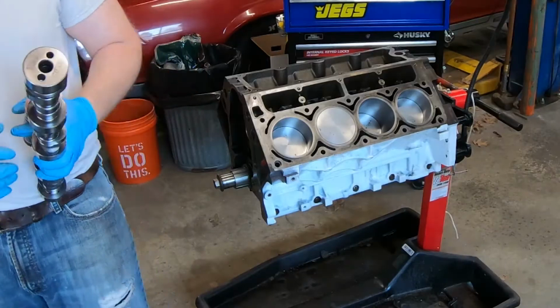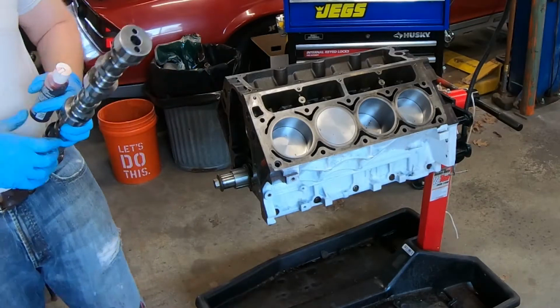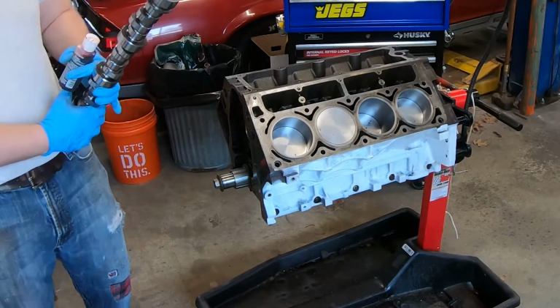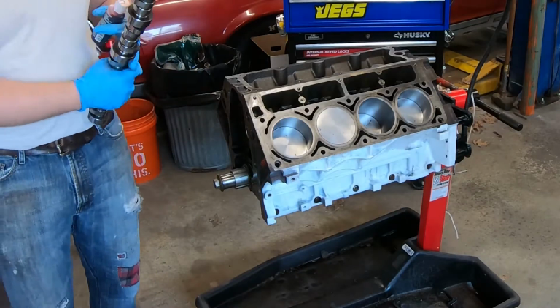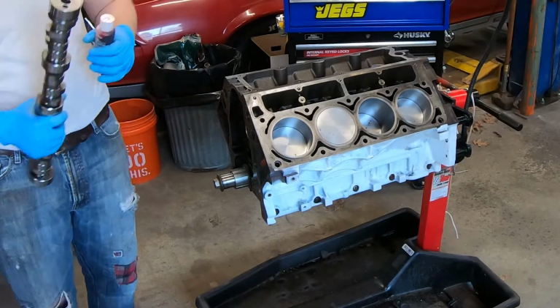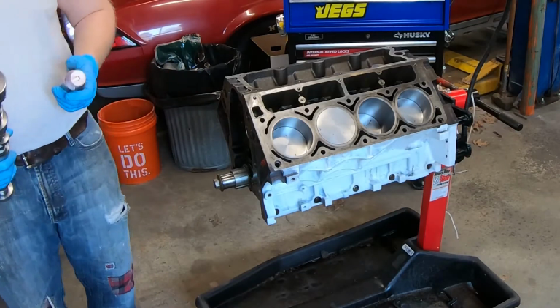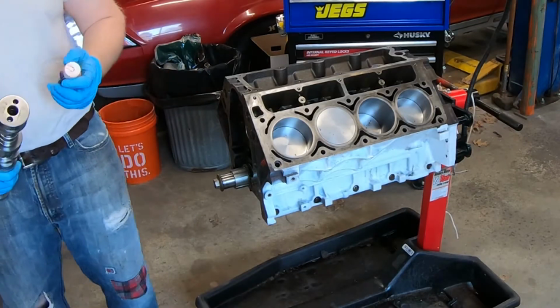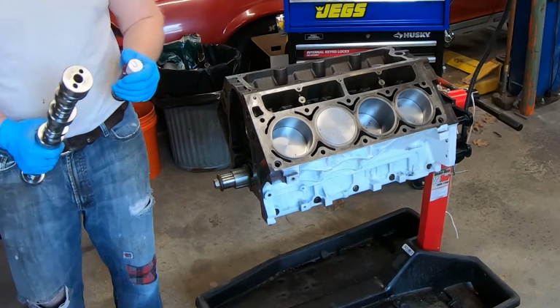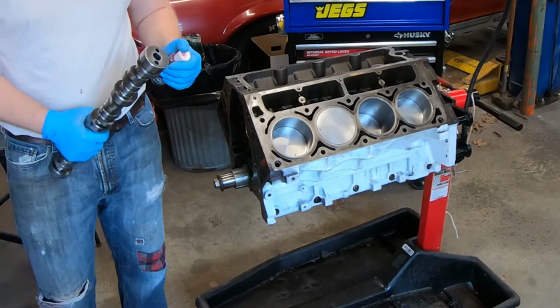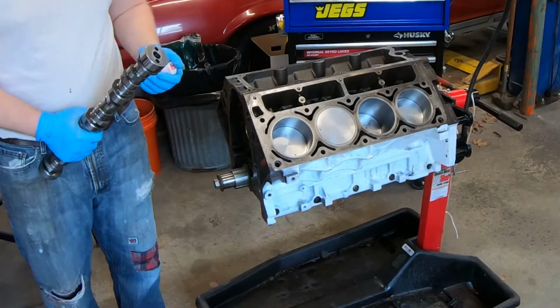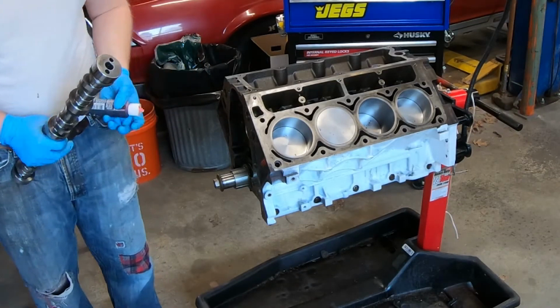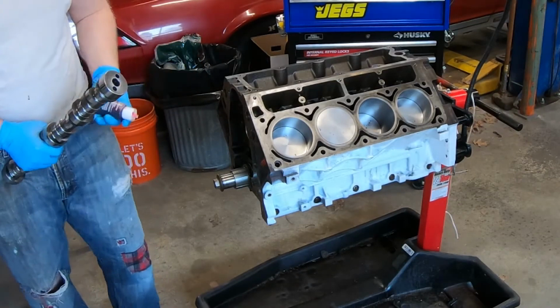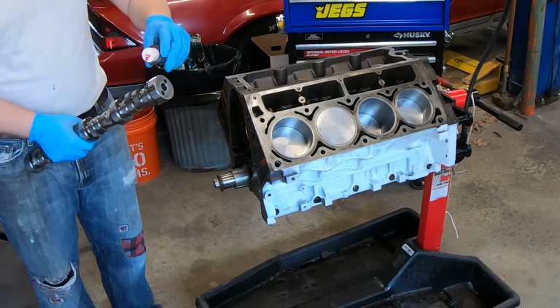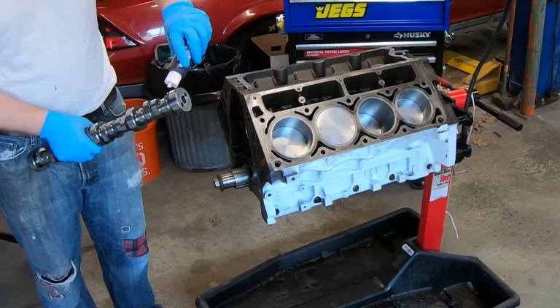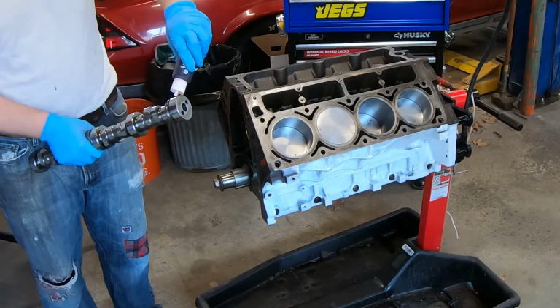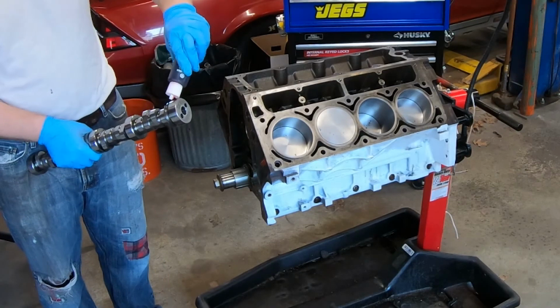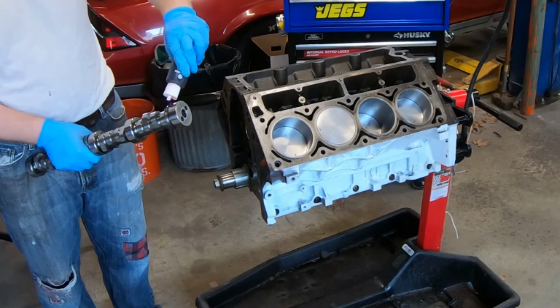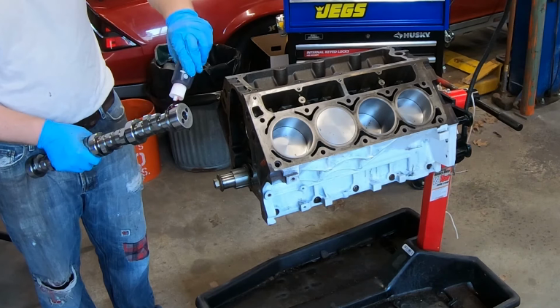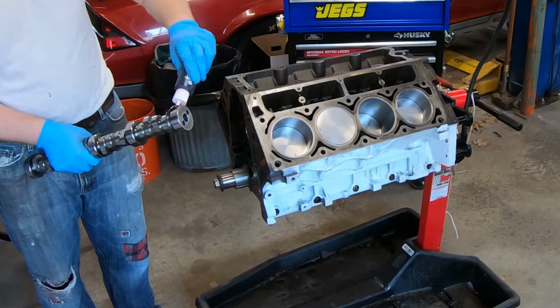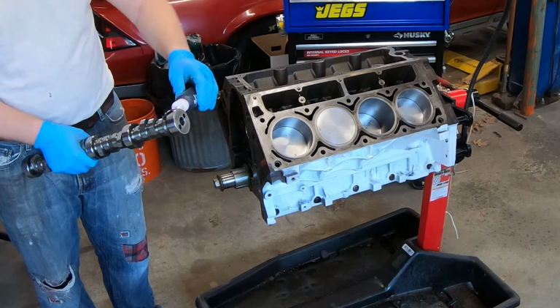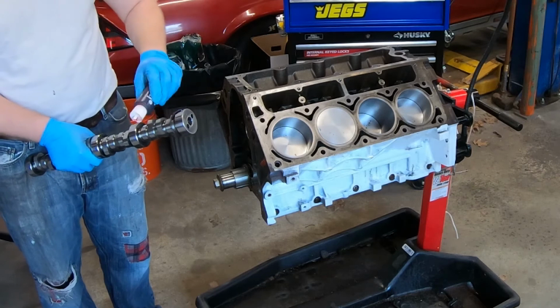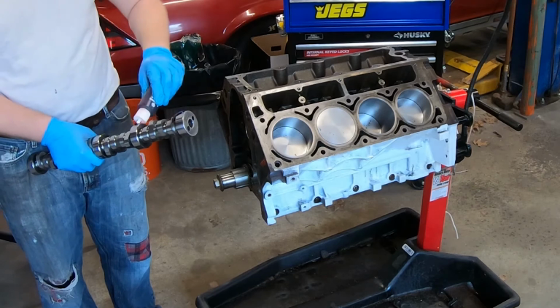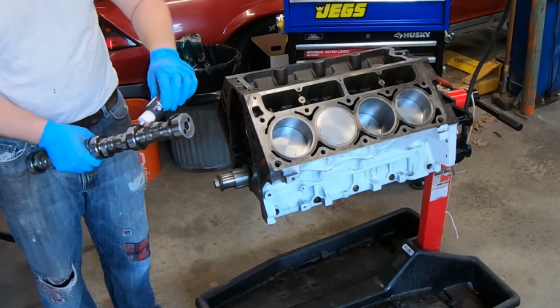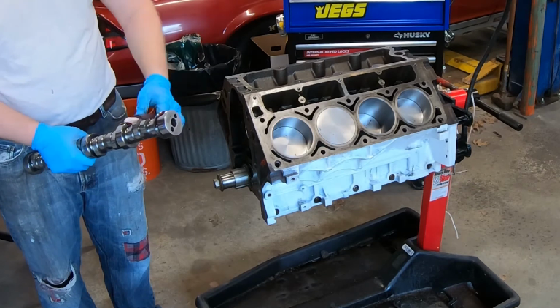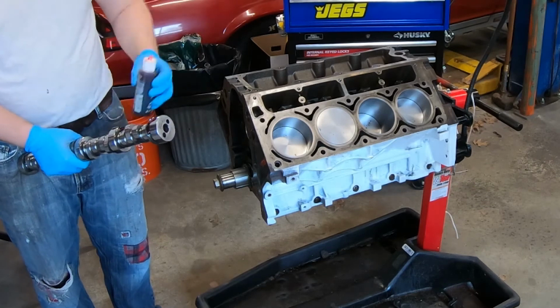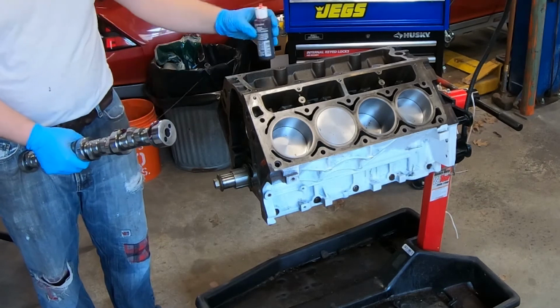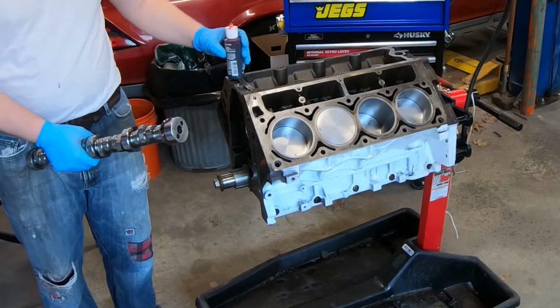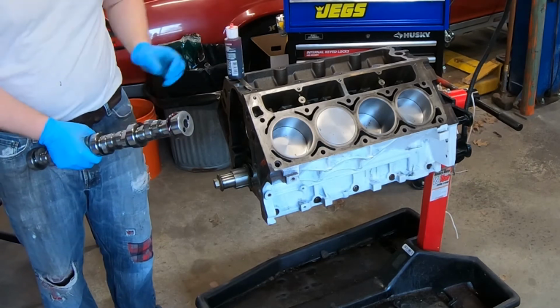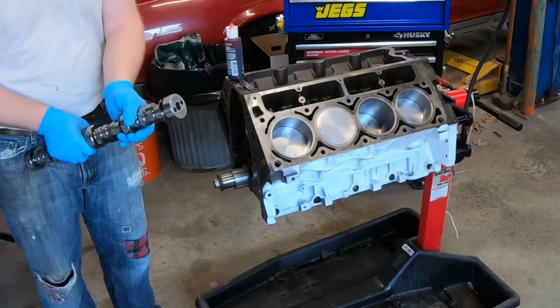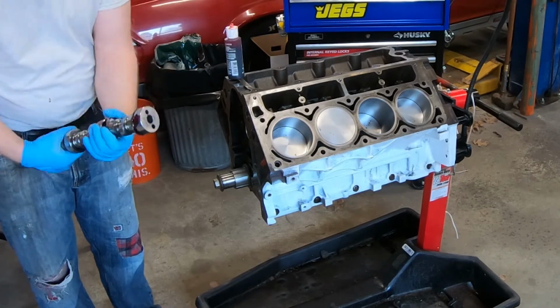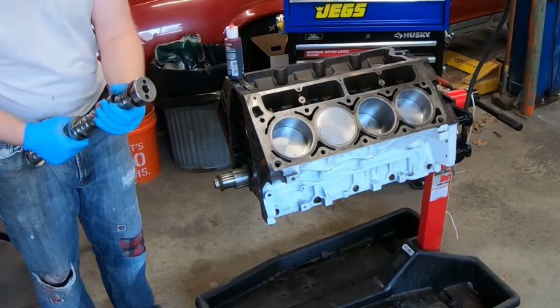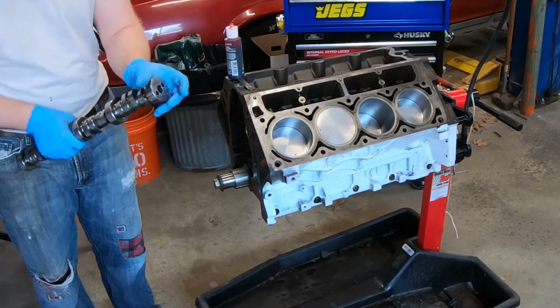With the pistons done, next up is the cam. This is the Brian Tooley Racing Twin Turbo Stage 2 cam.